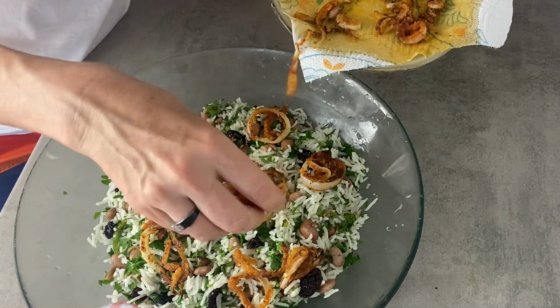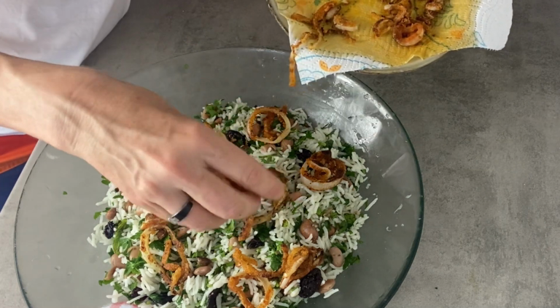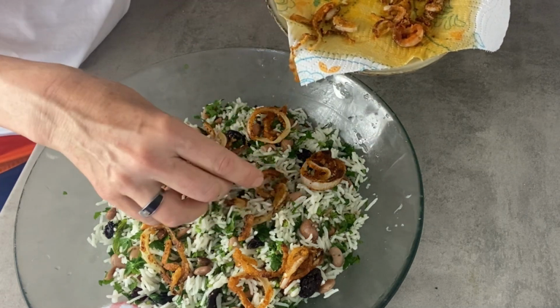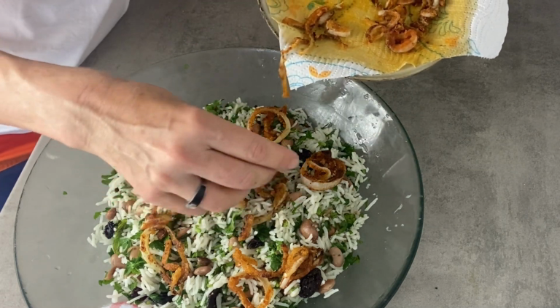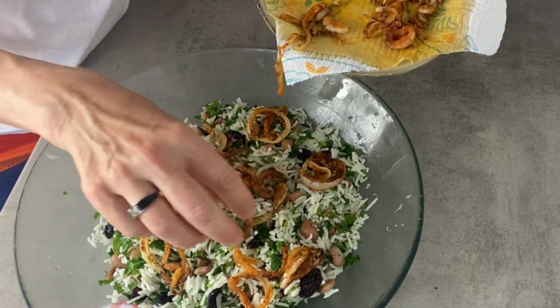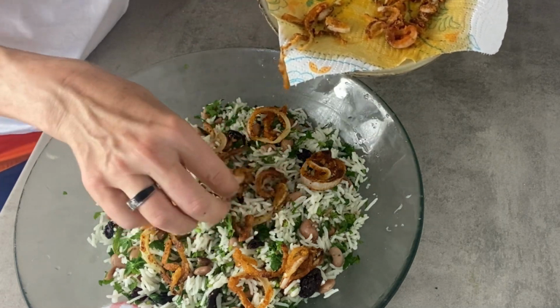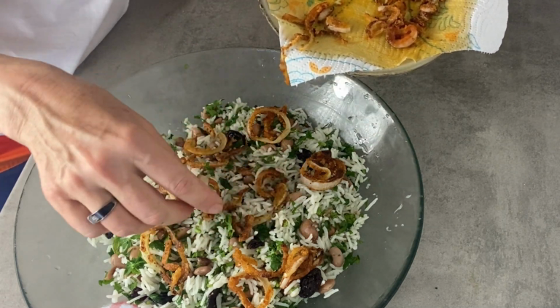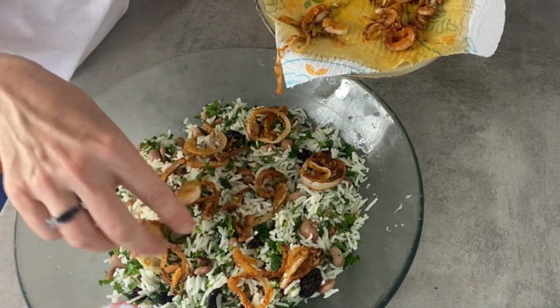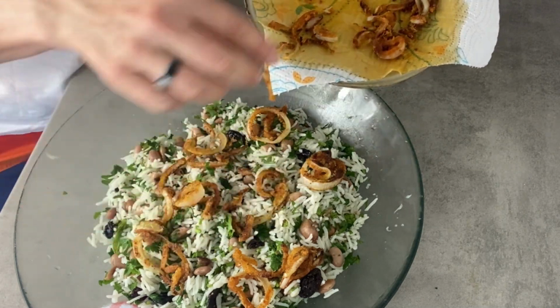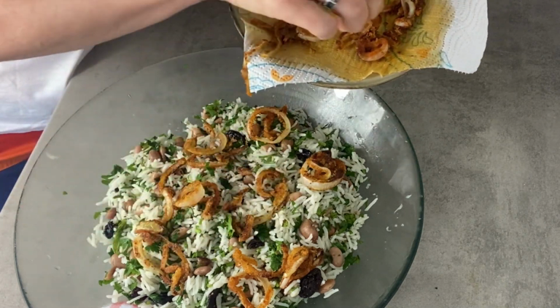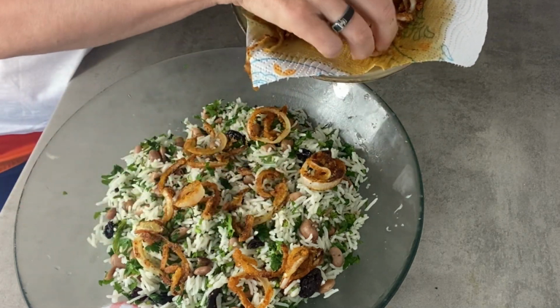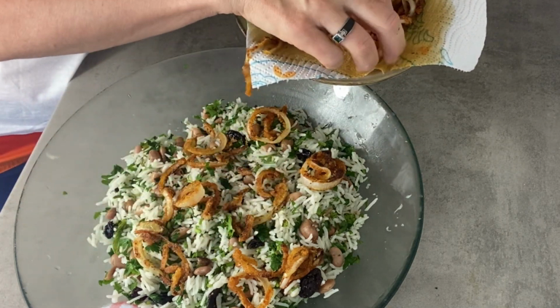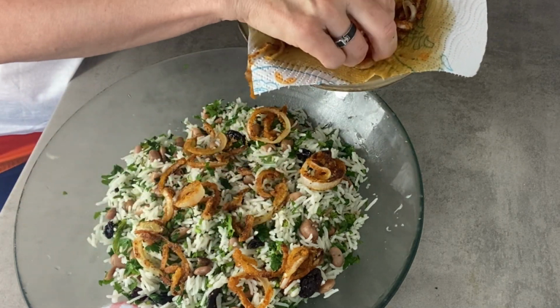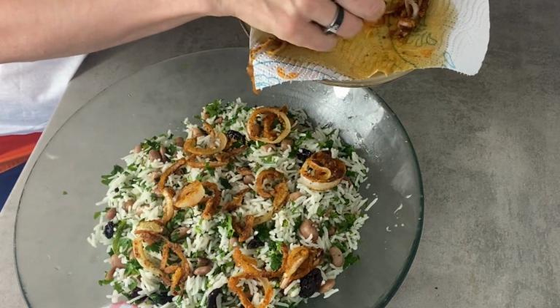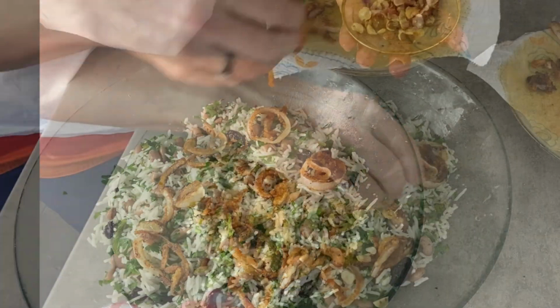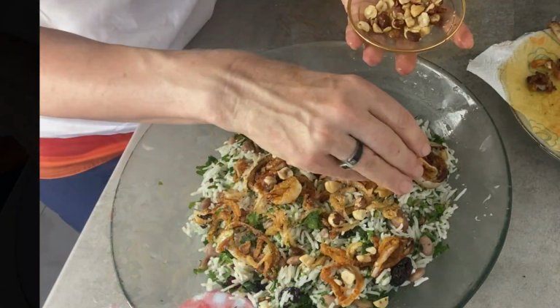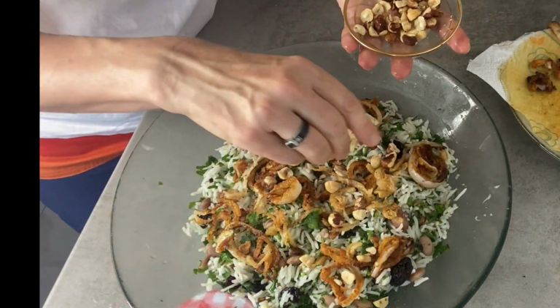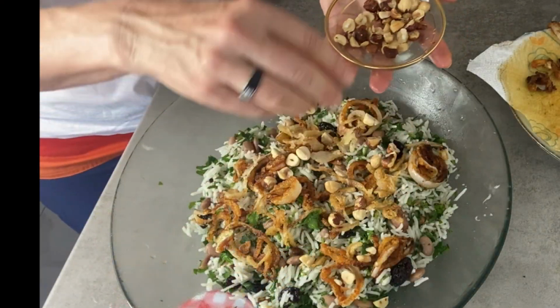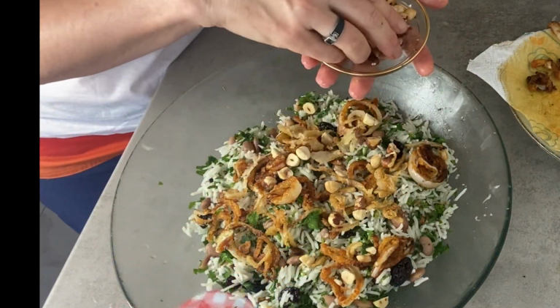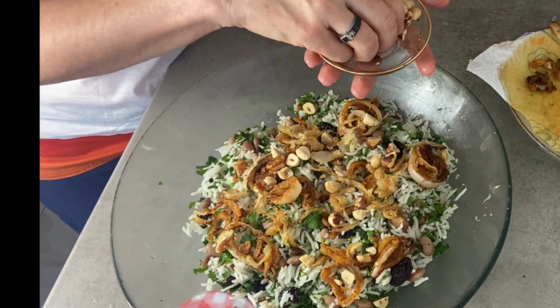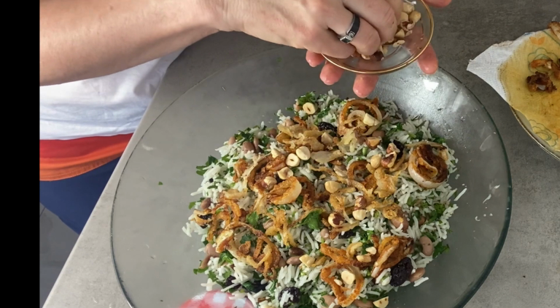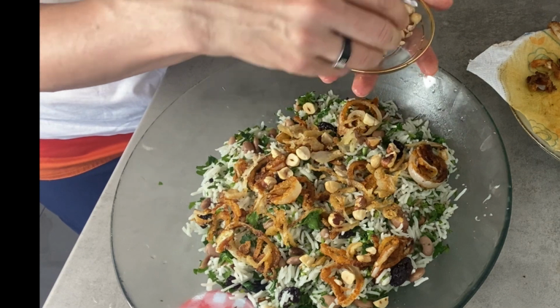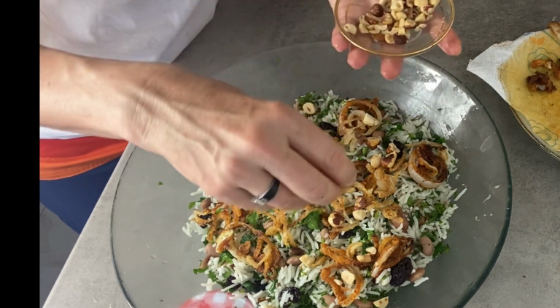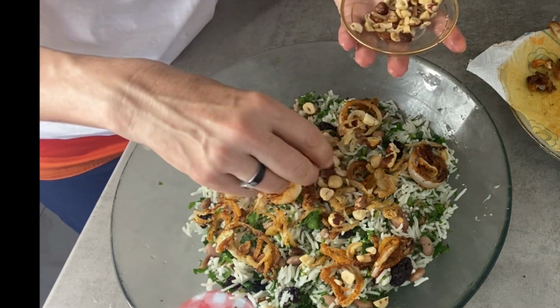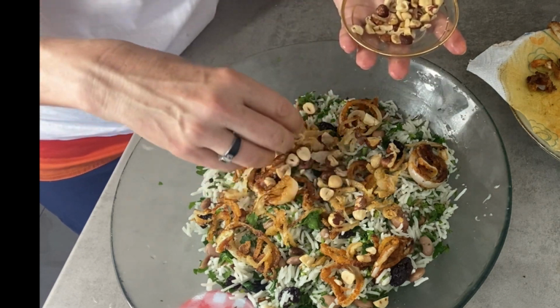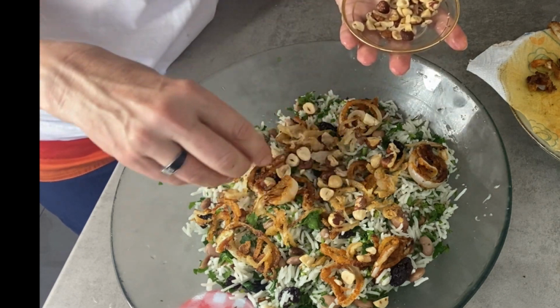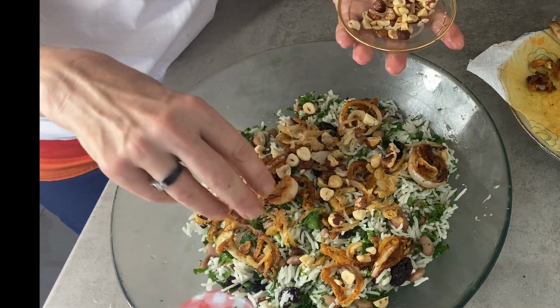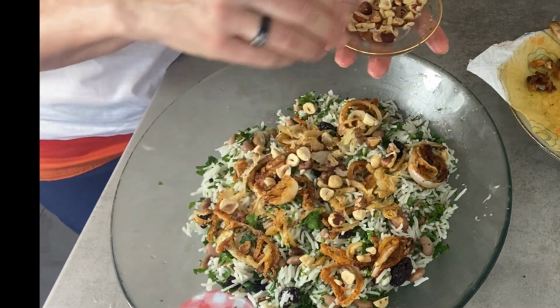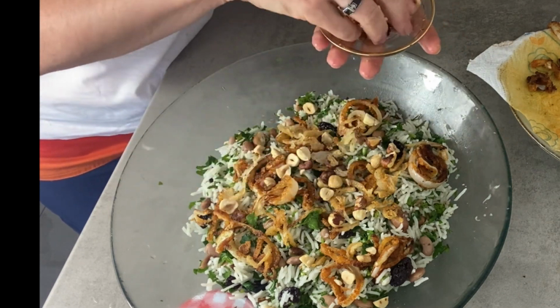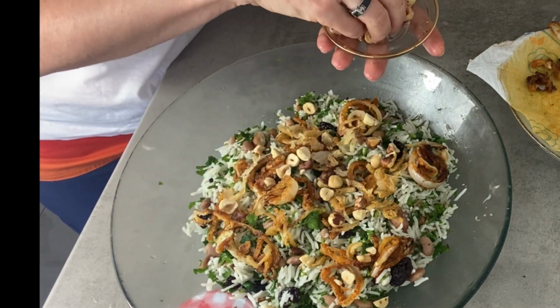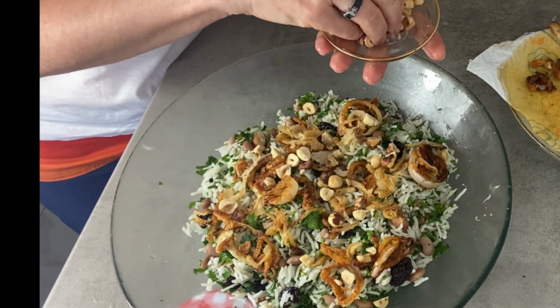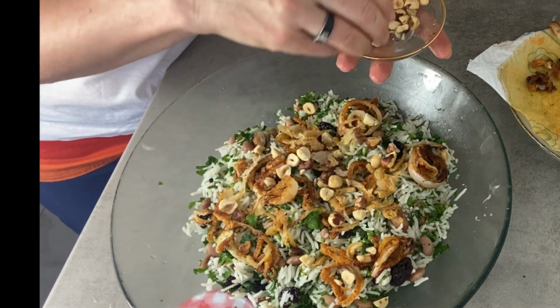I chop the hazelnuts very roughly and sprinkle them on top for a final touch. Lovely salad — enjoy!